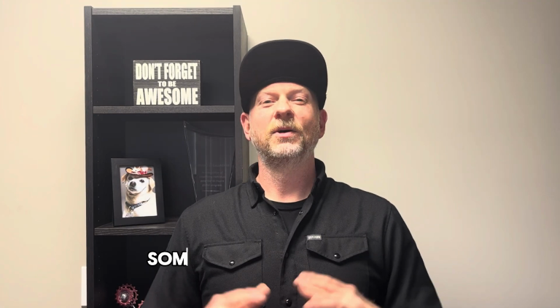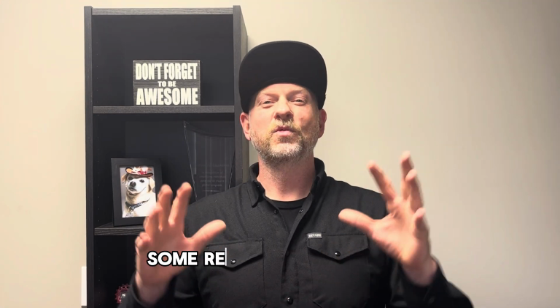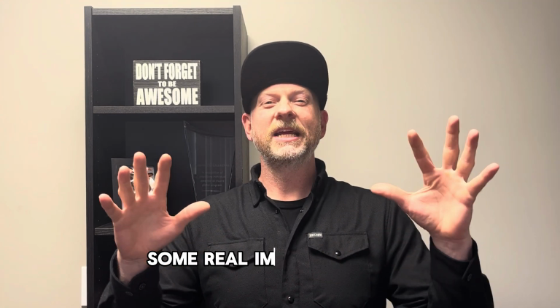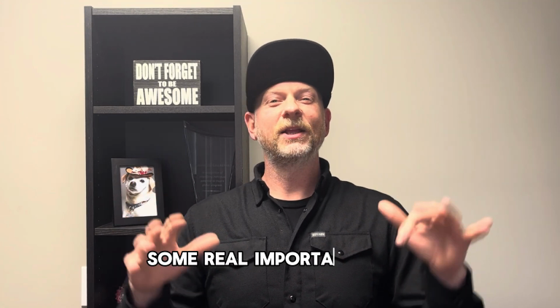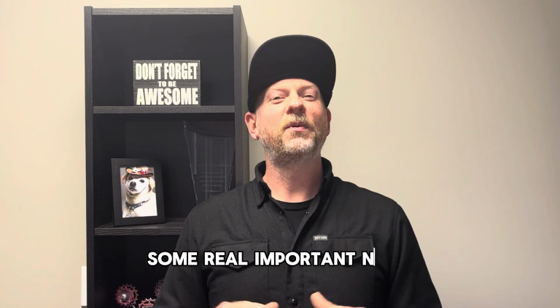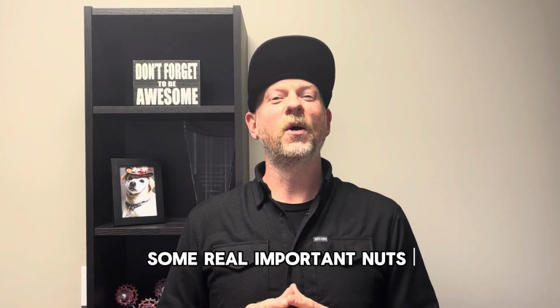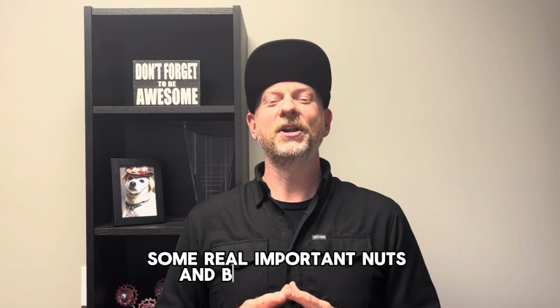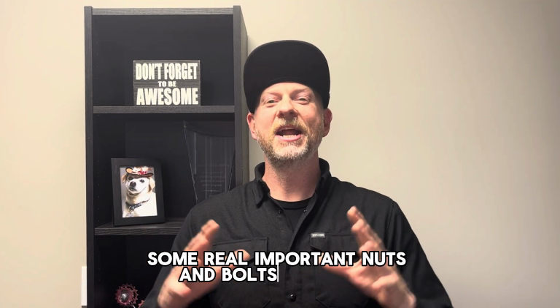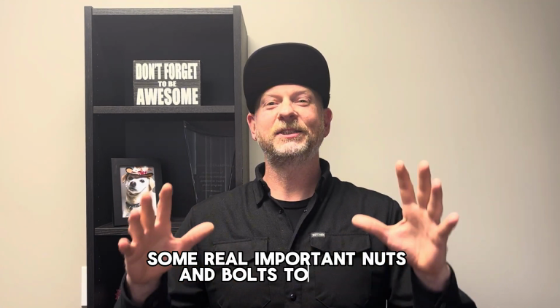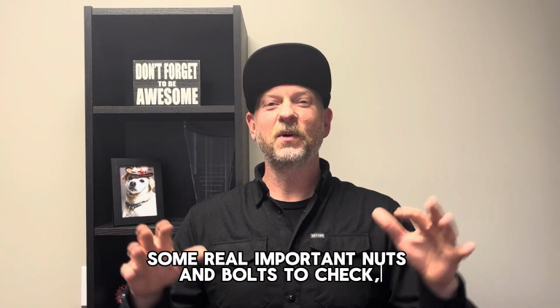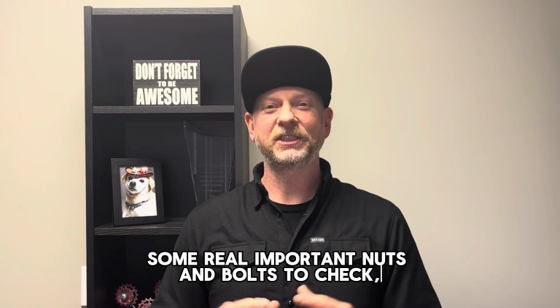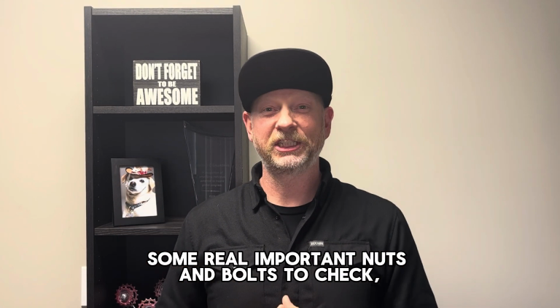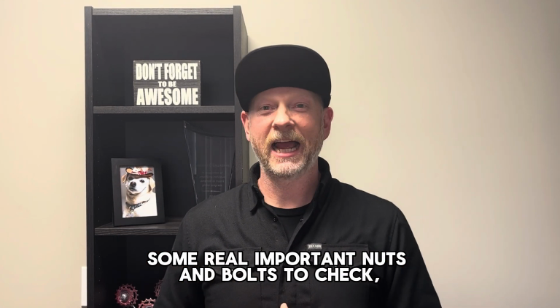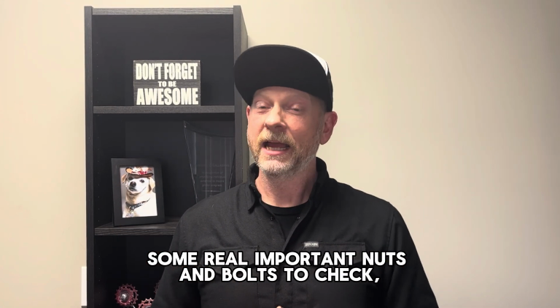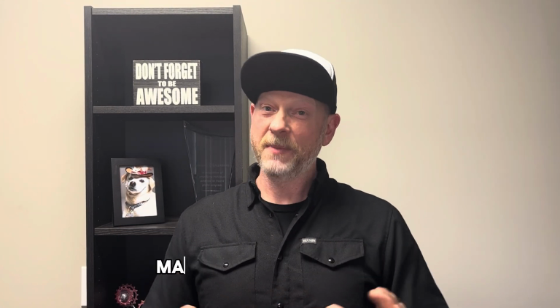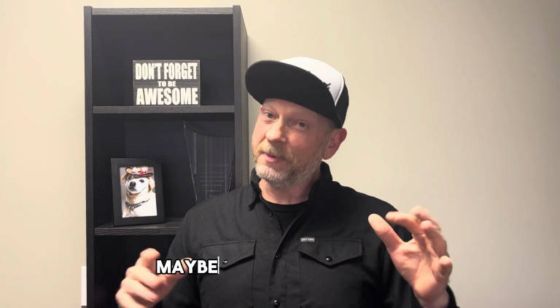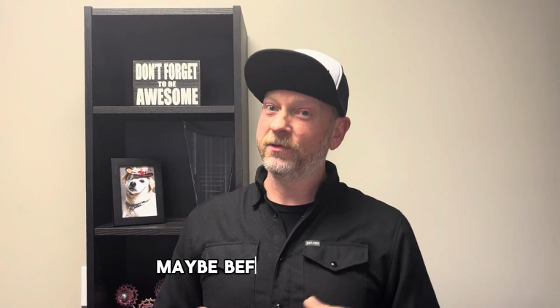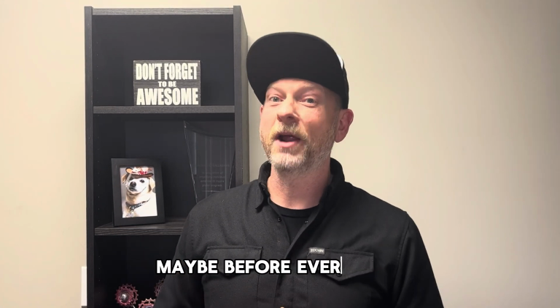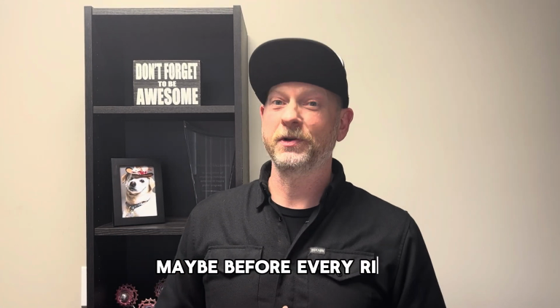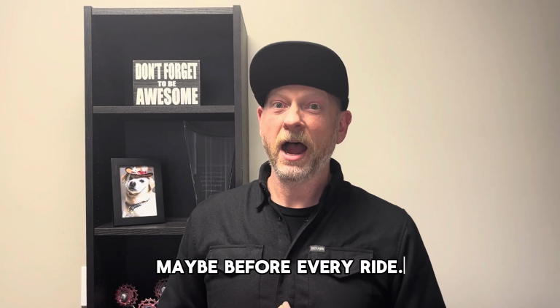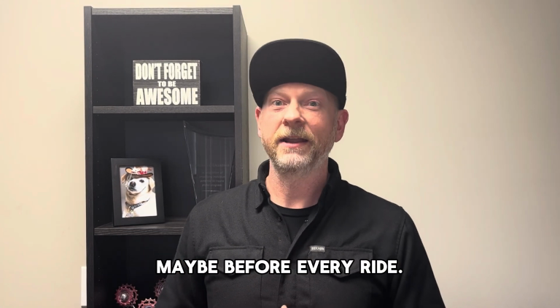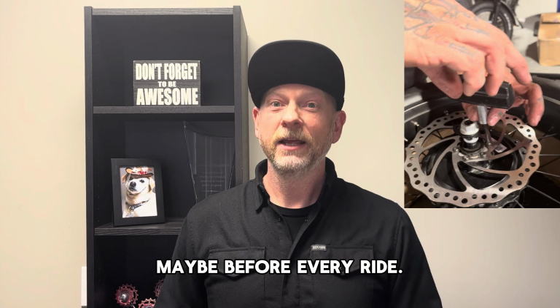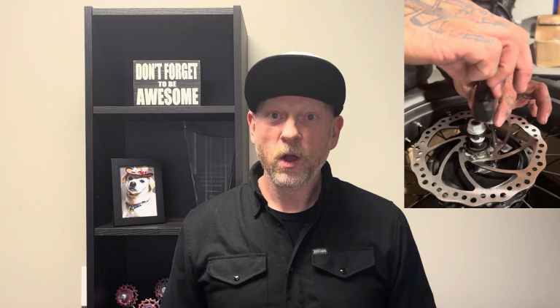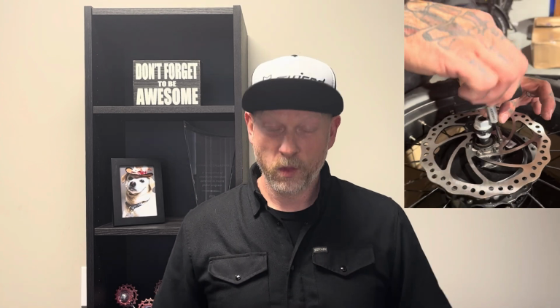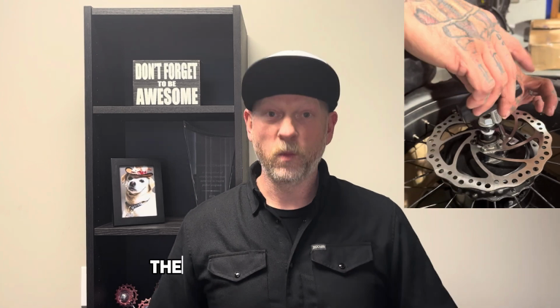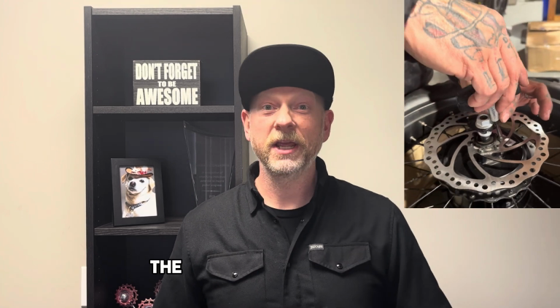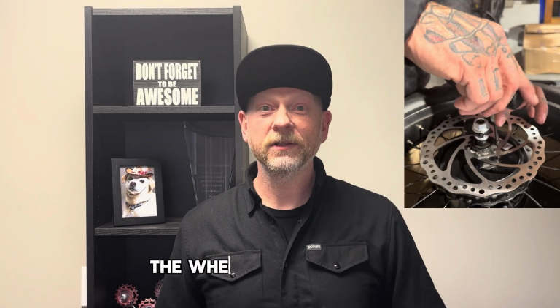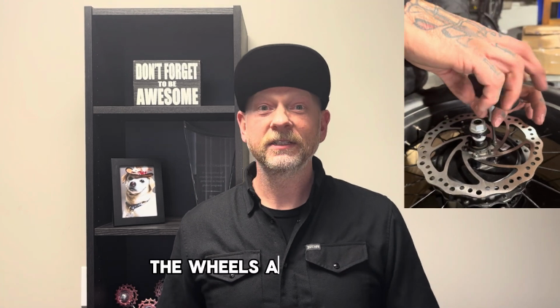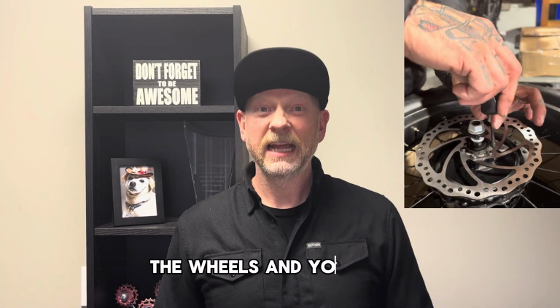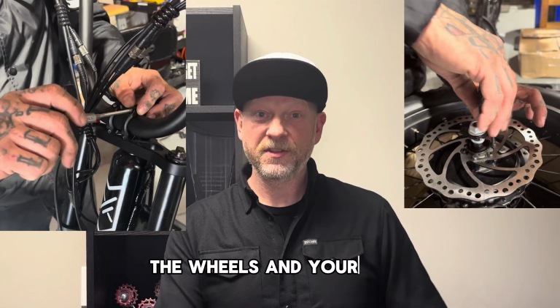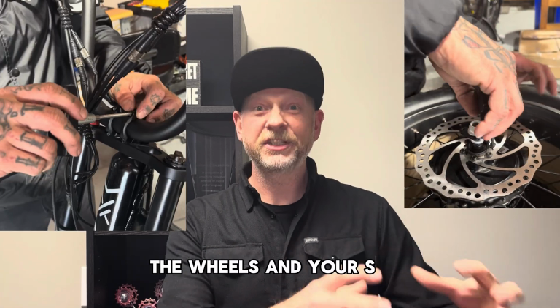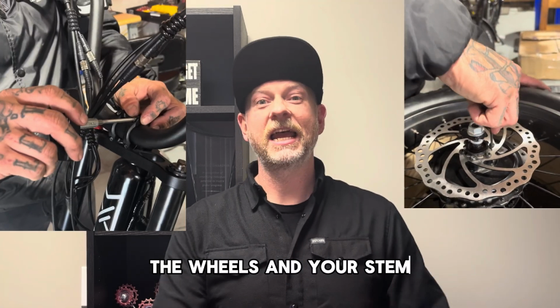Some real important nuts and bolts to check, maybe before every ride: the wheels and your stem.